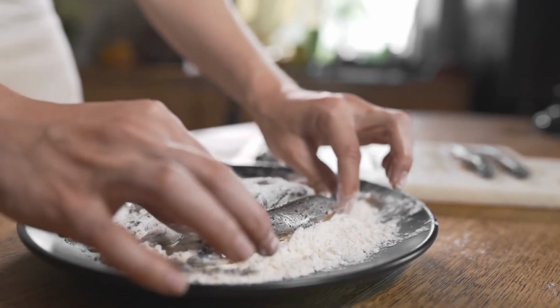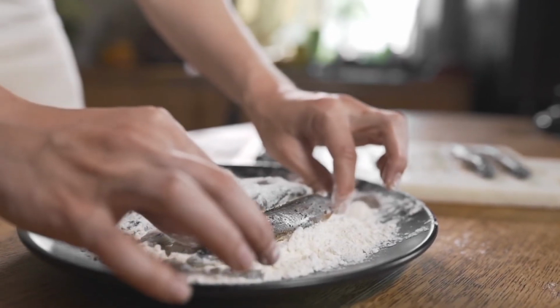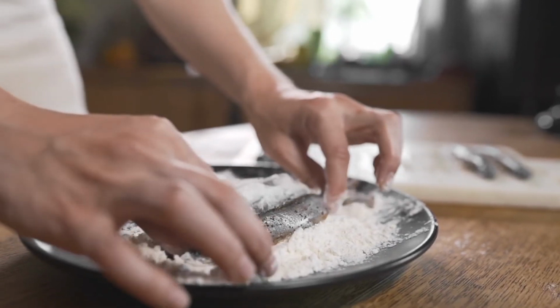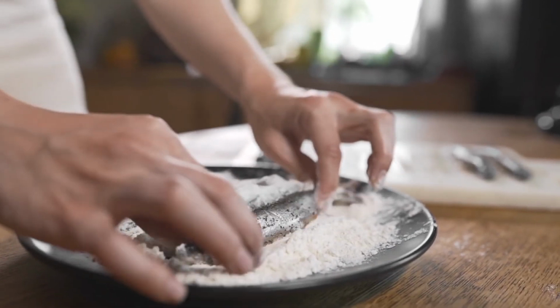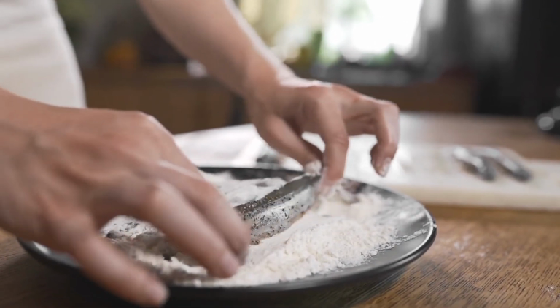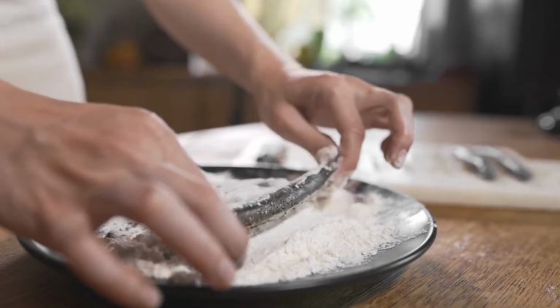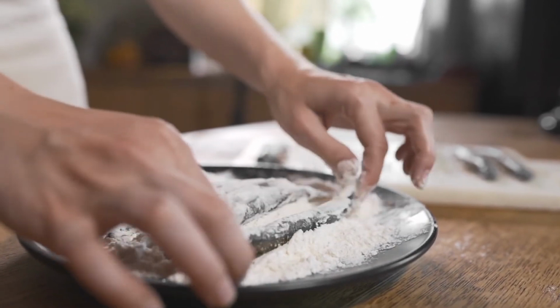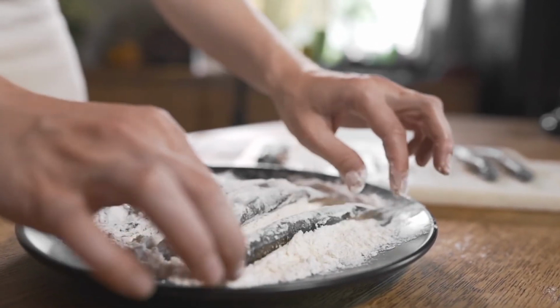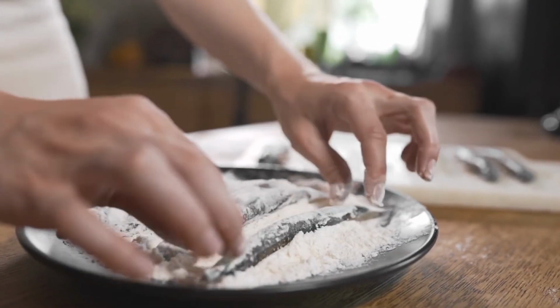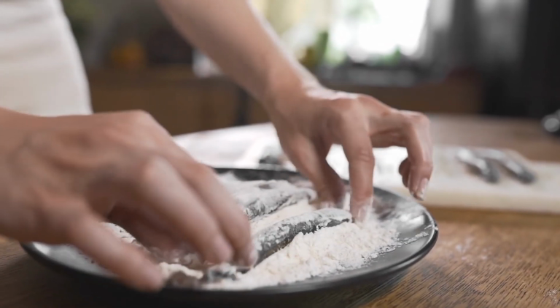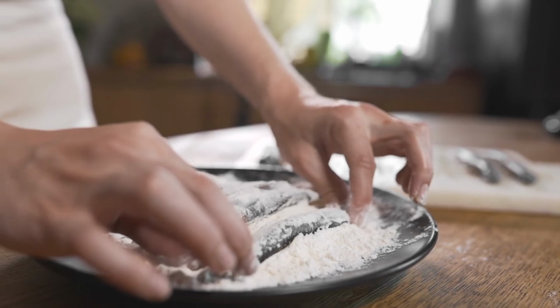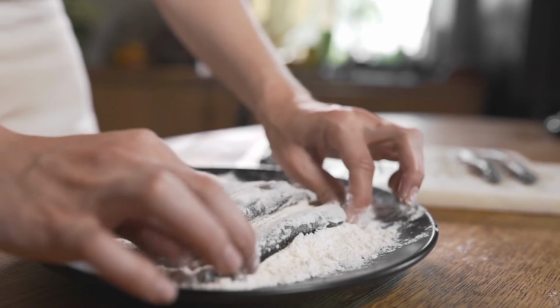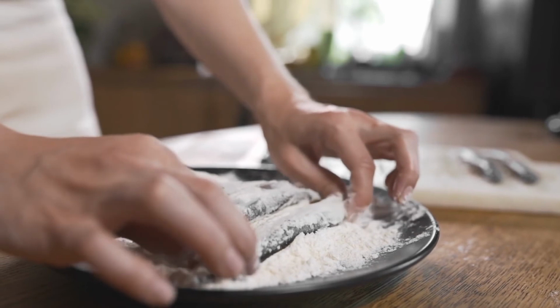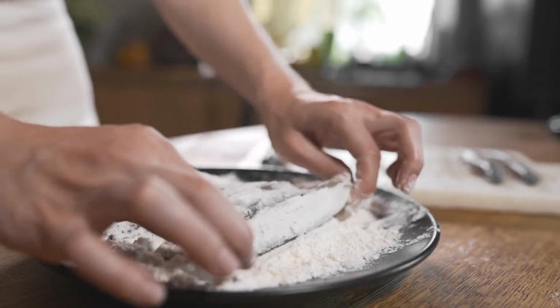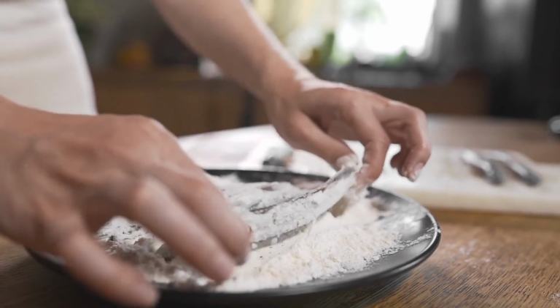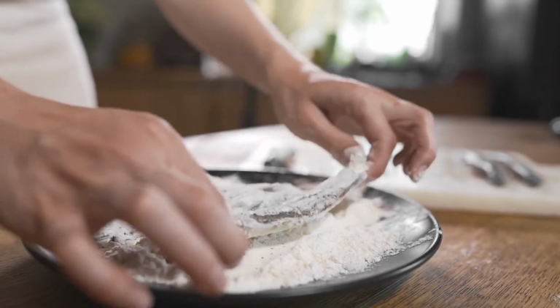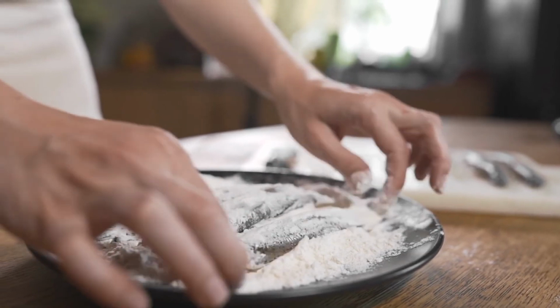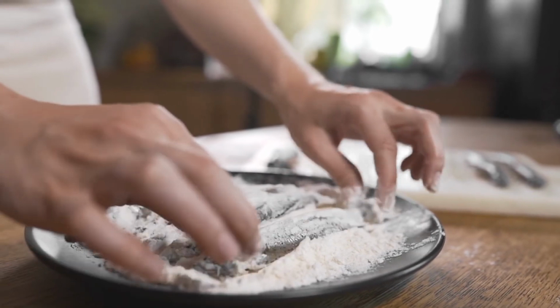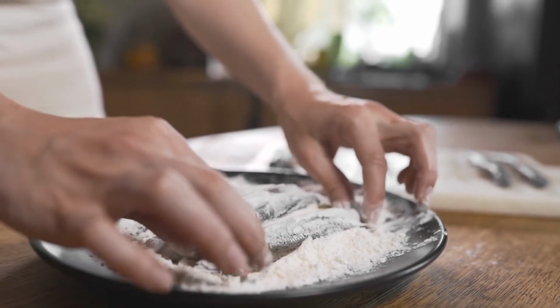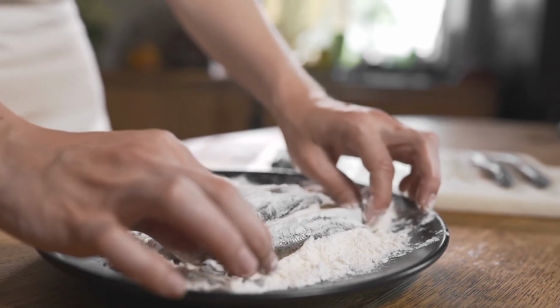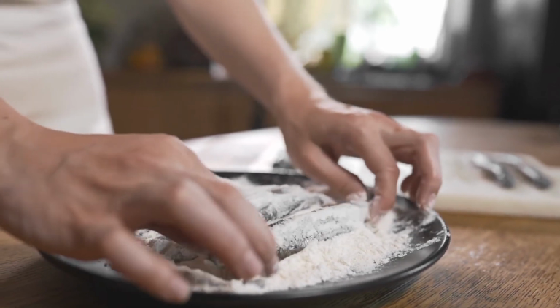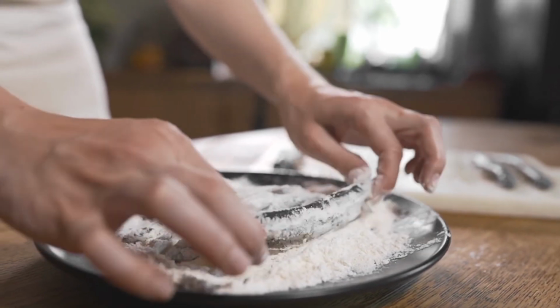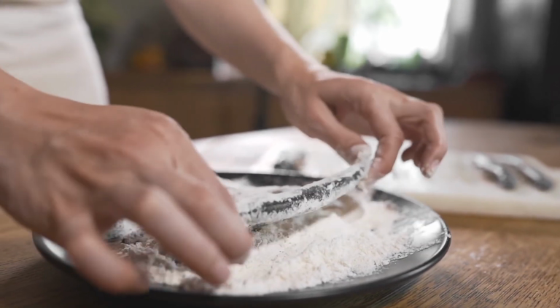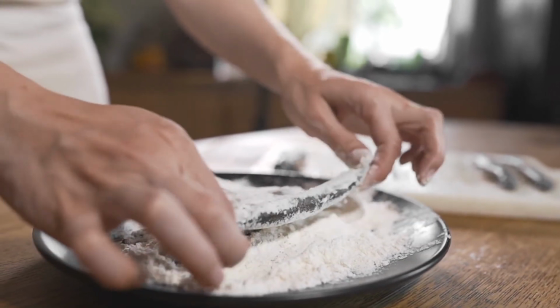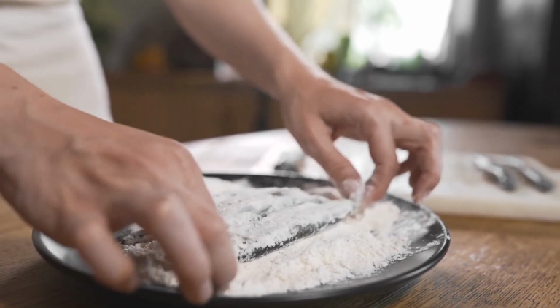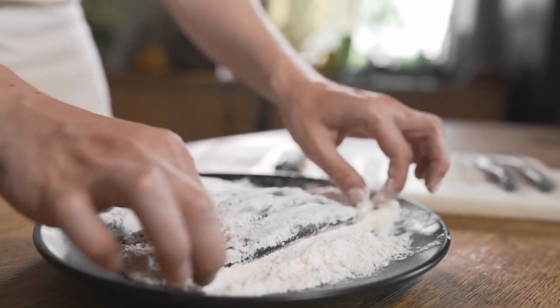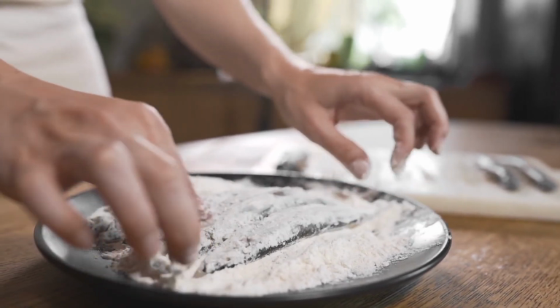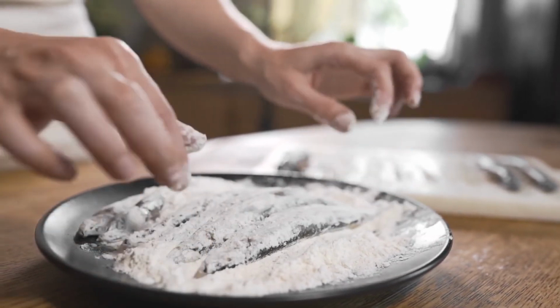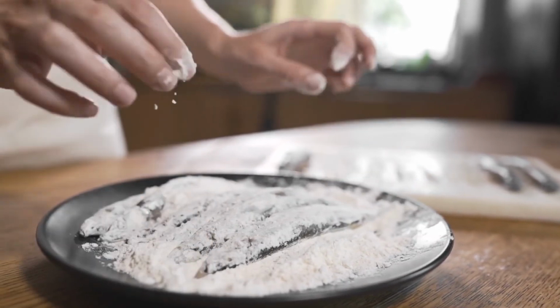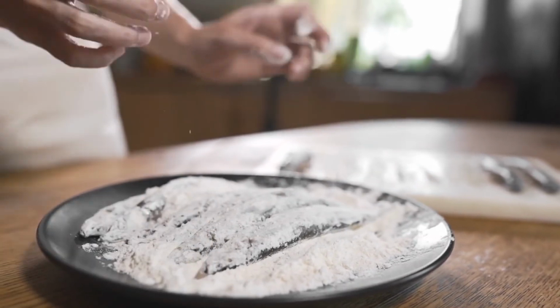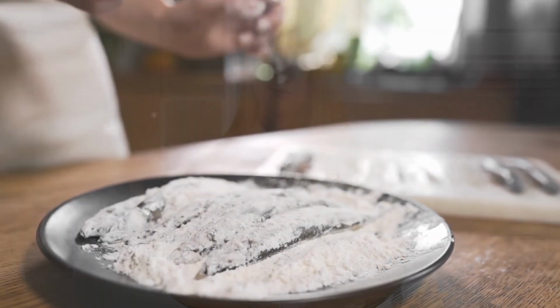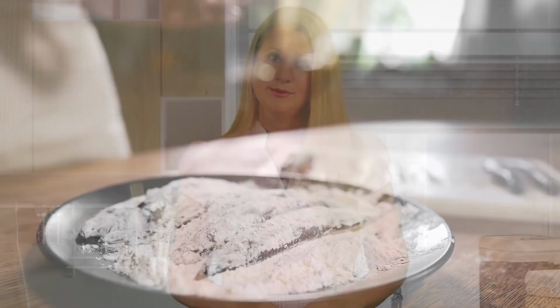For lighter, more delicate fish, you can dust the fillets with spices and simply pan fry them in a little olive oil or coconut oil.